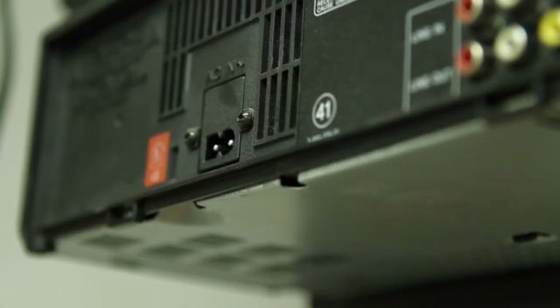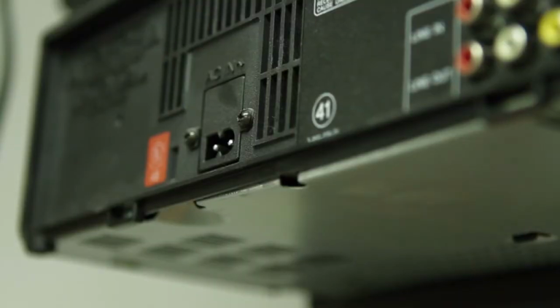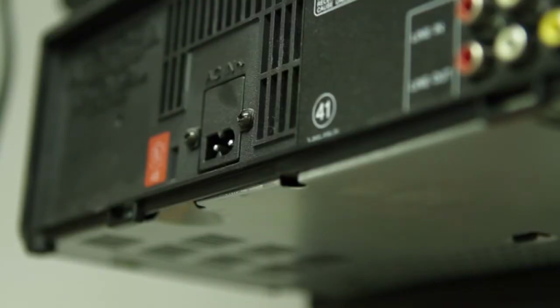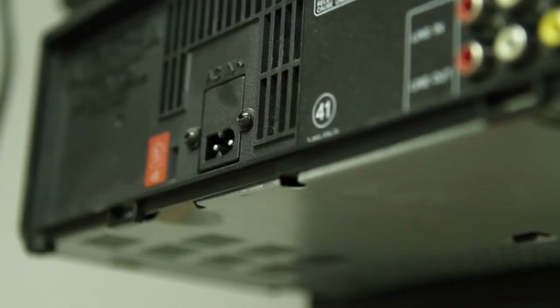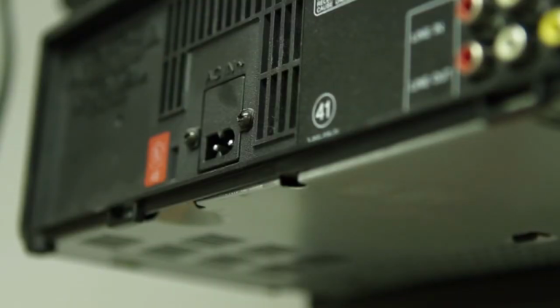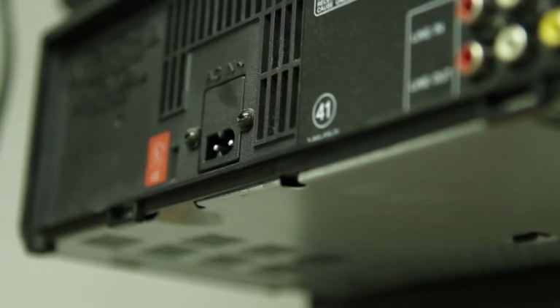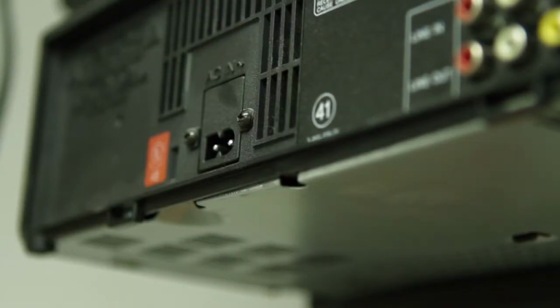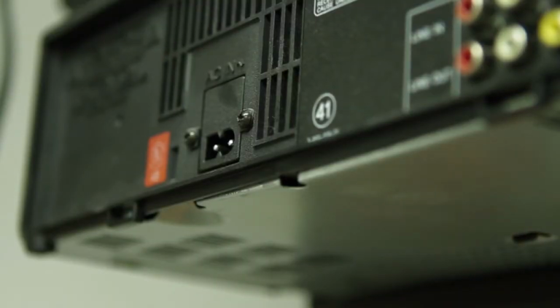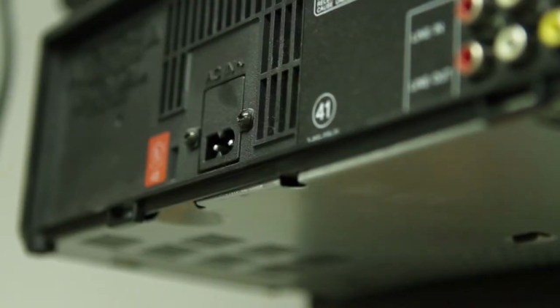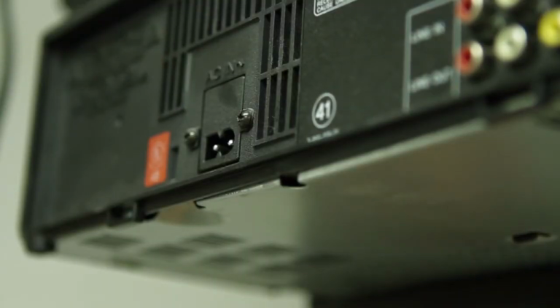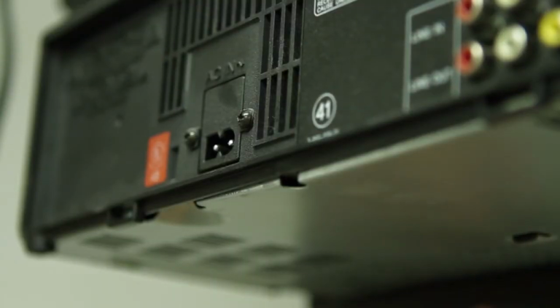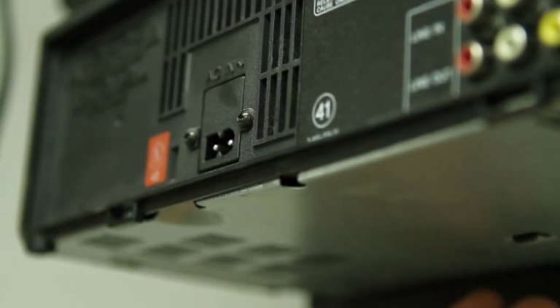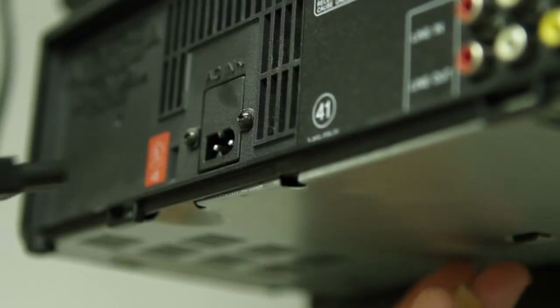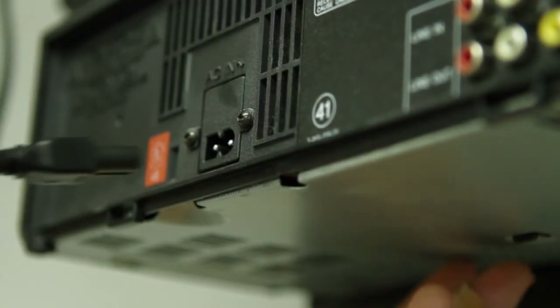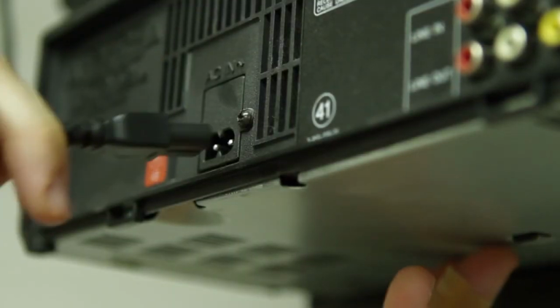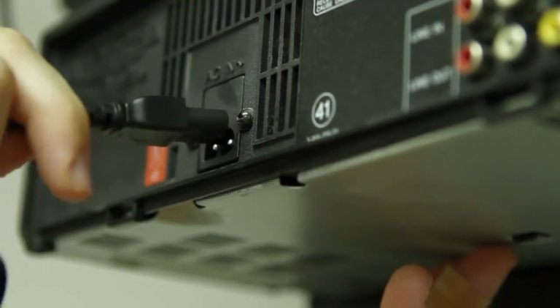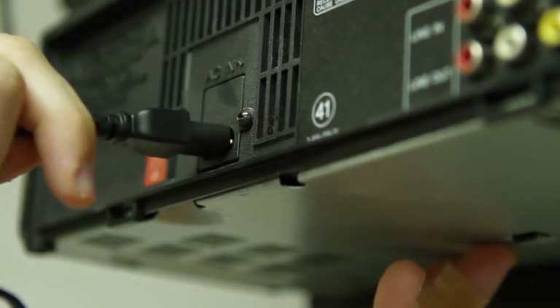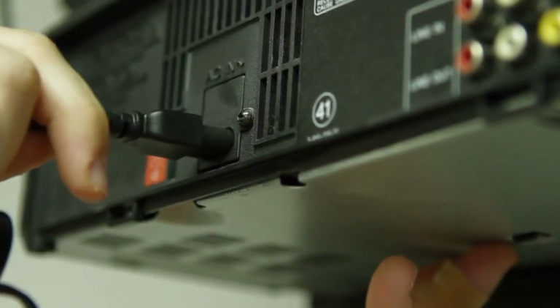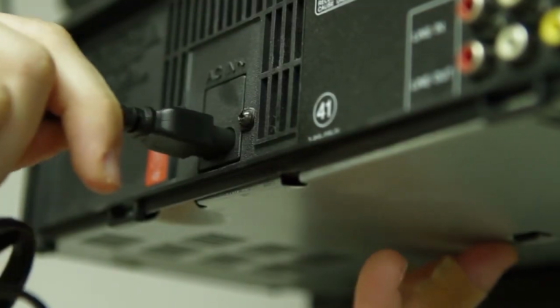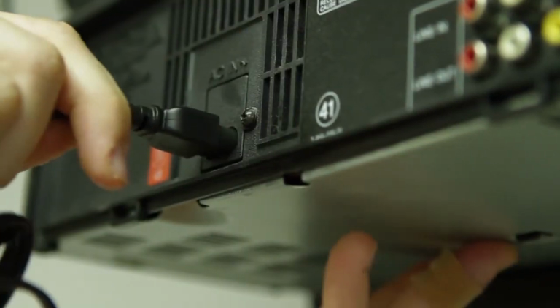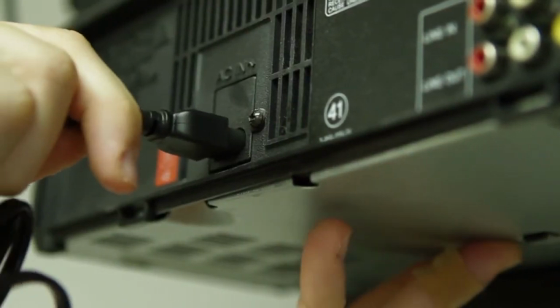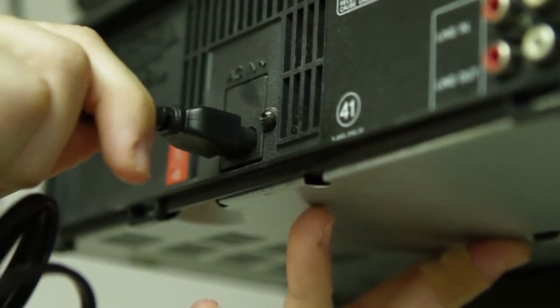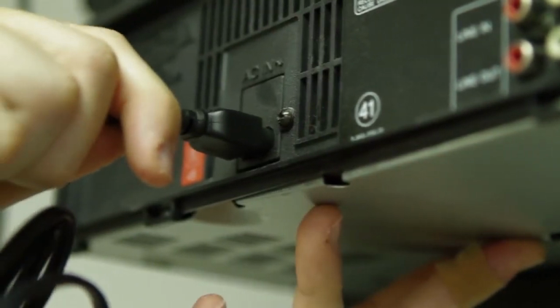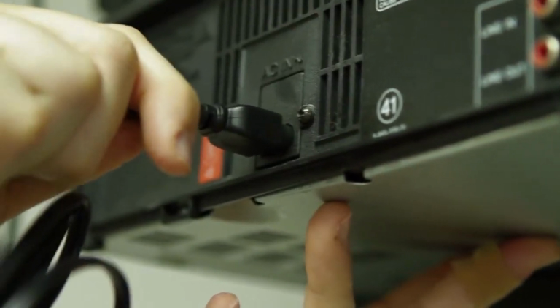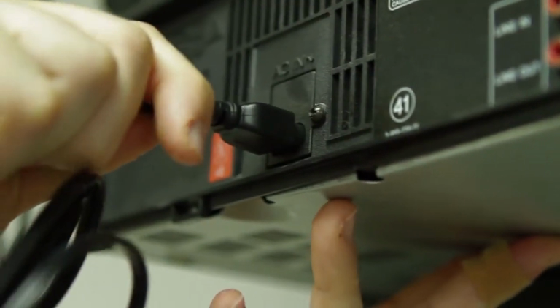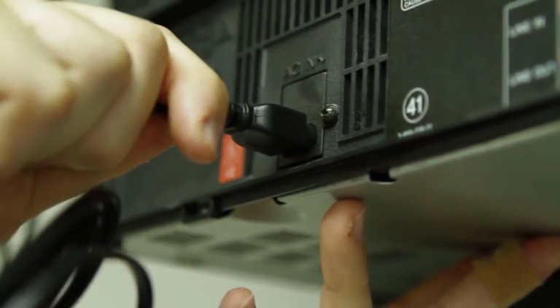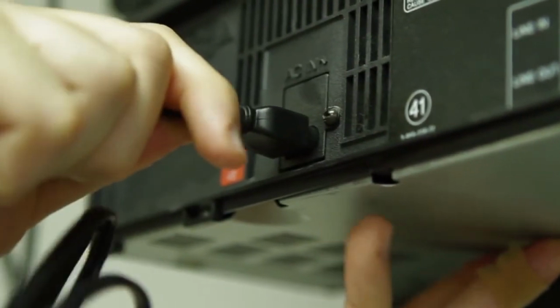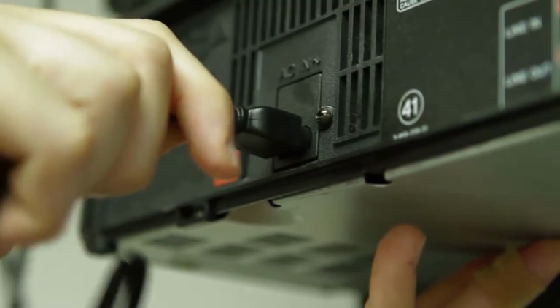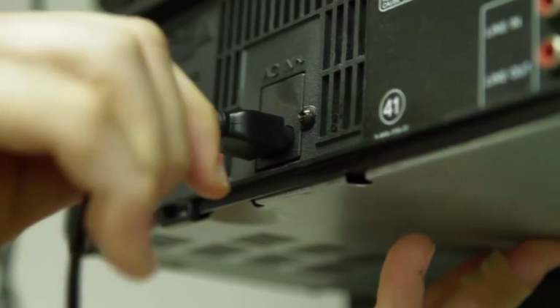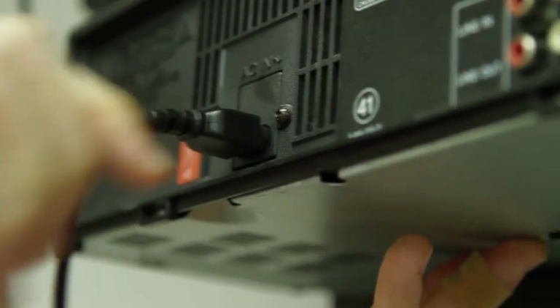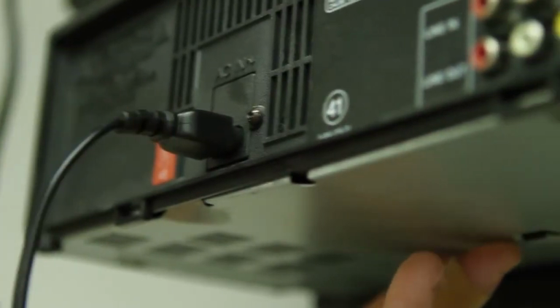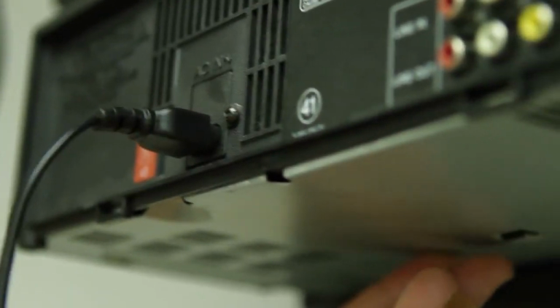The two types are not compatible with each other. Please check your device to see which type you need.